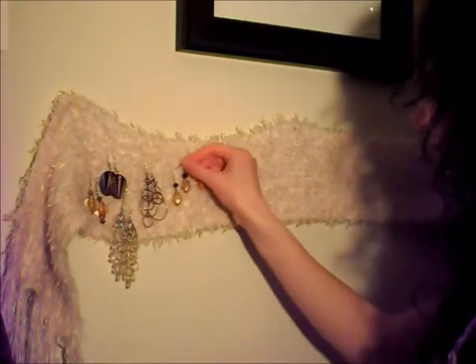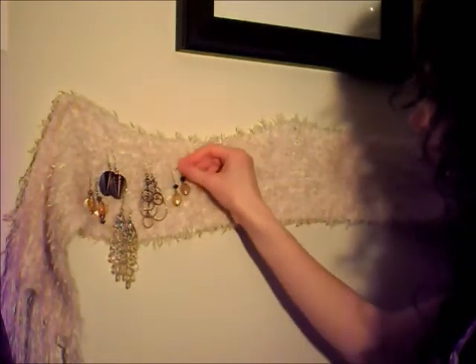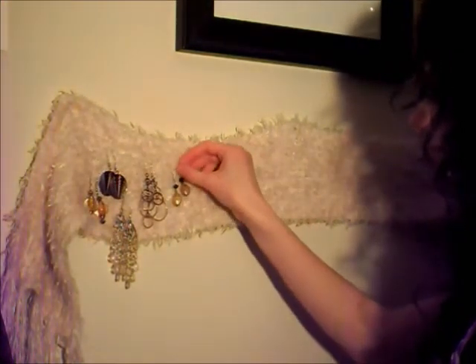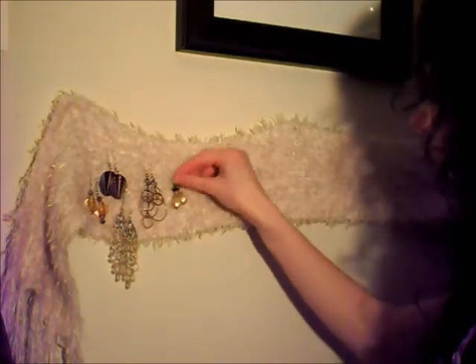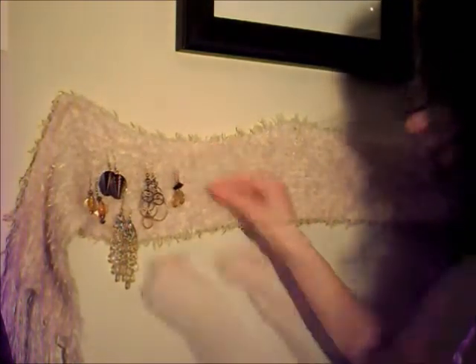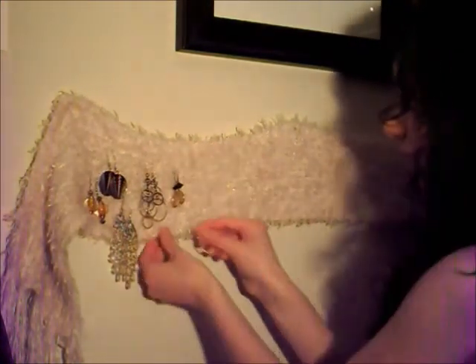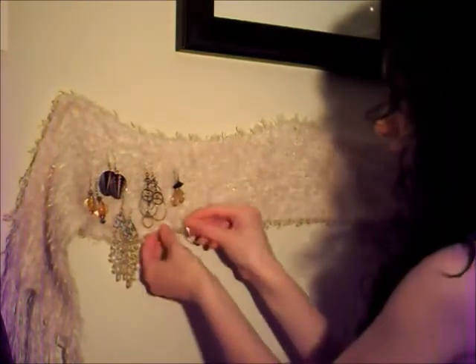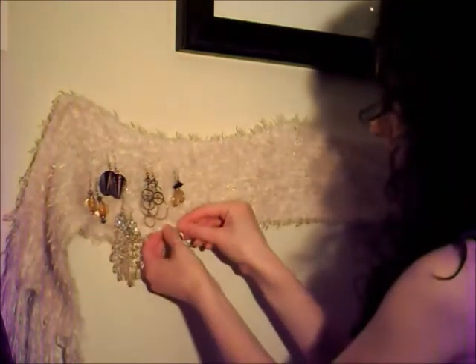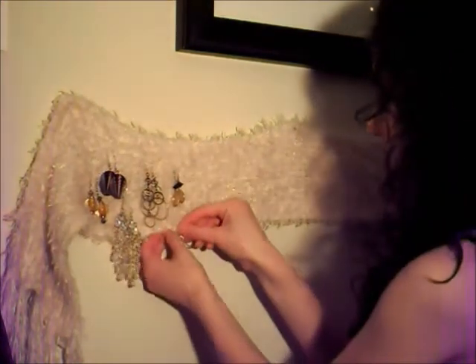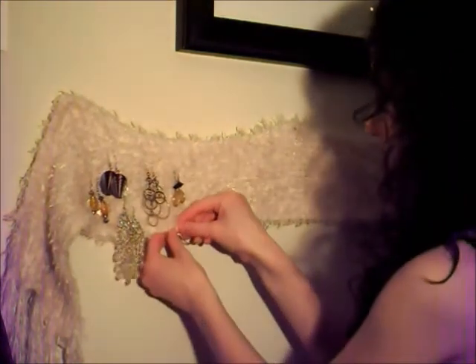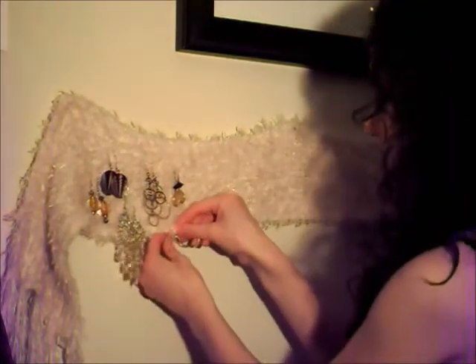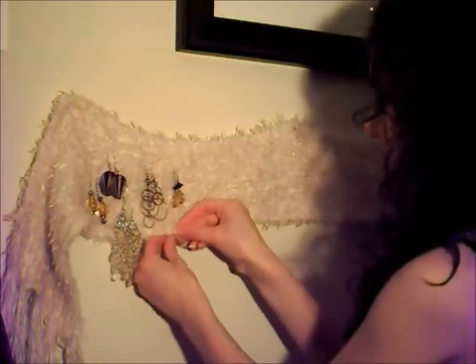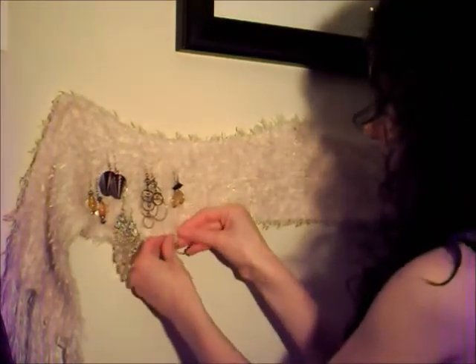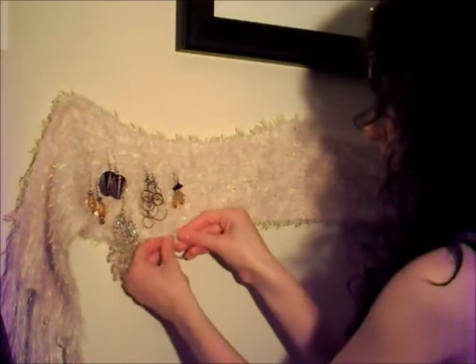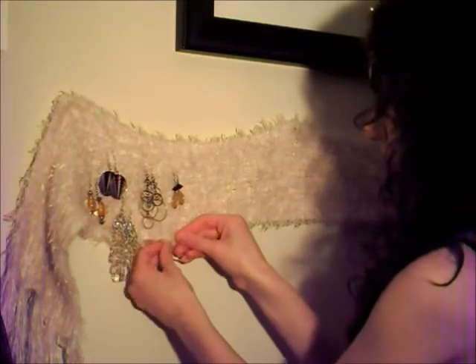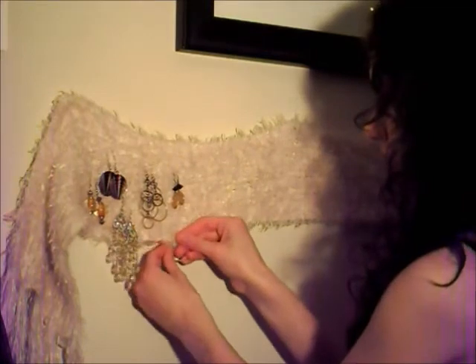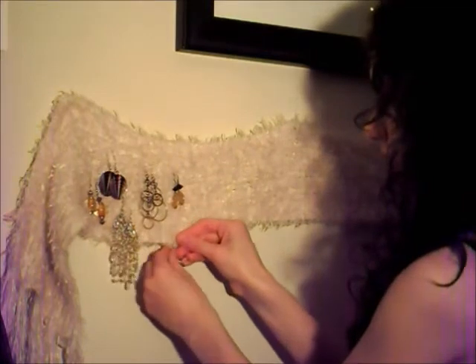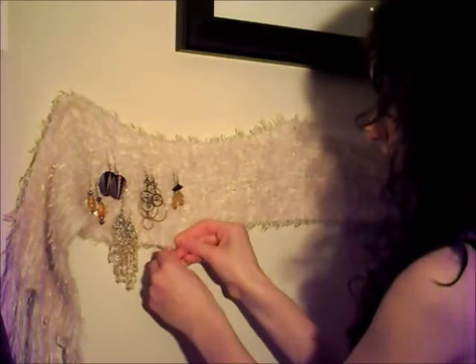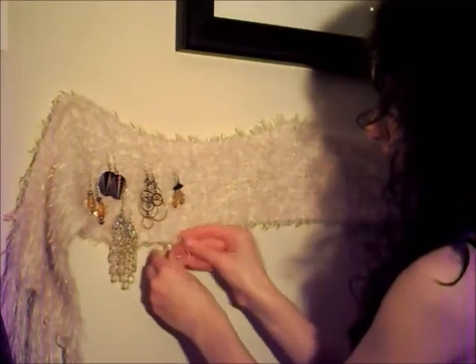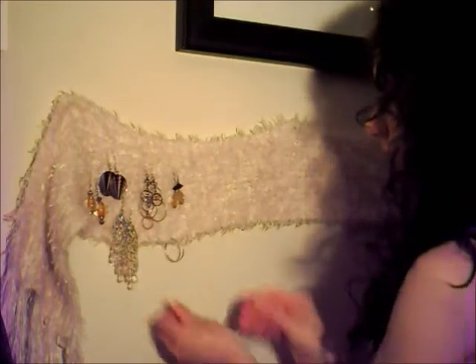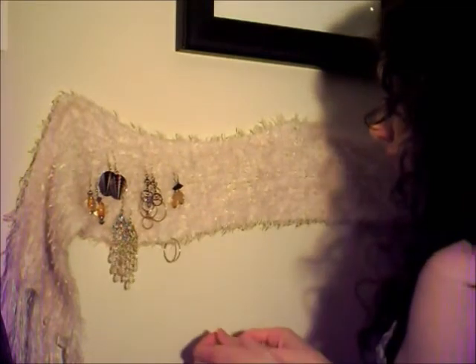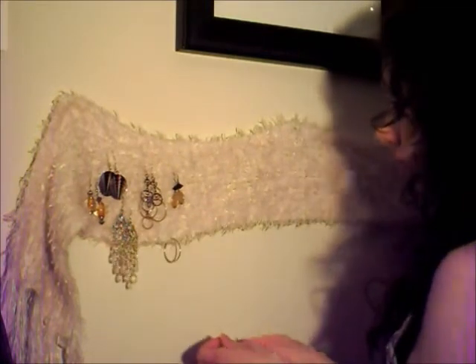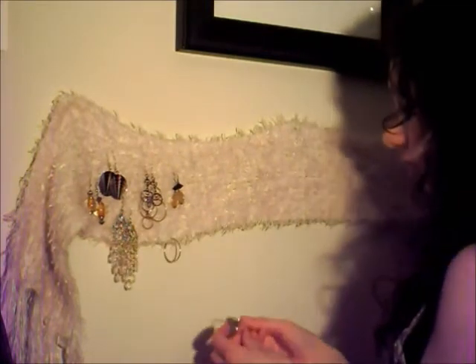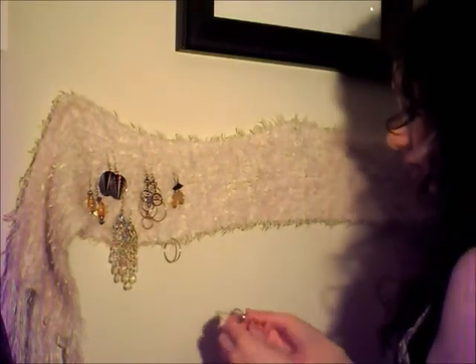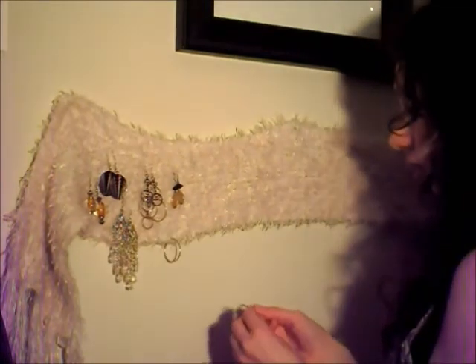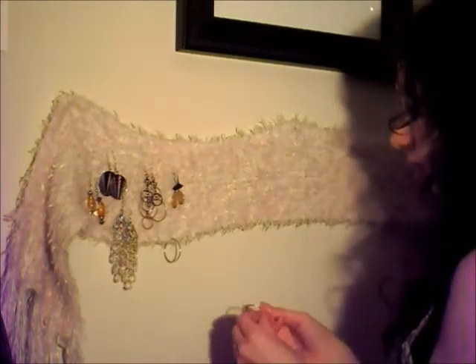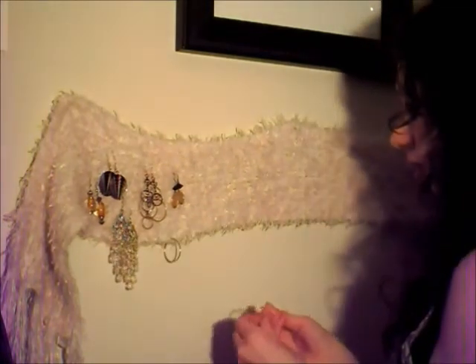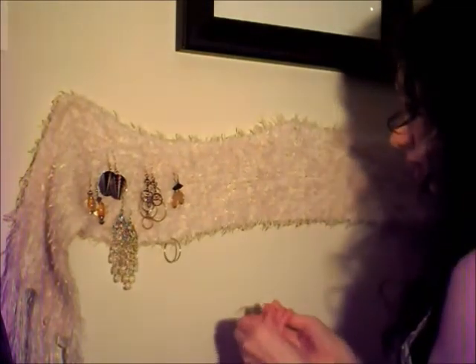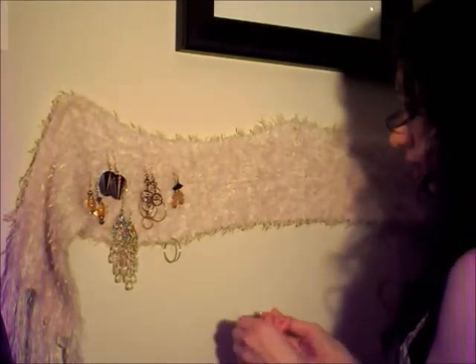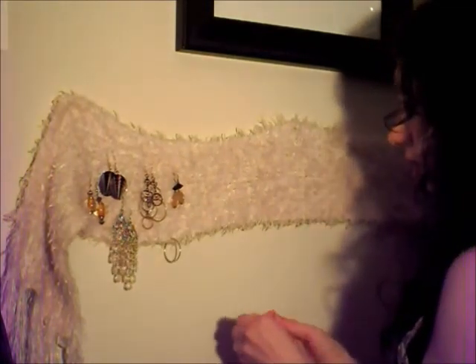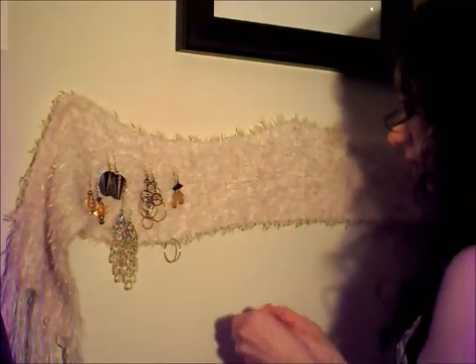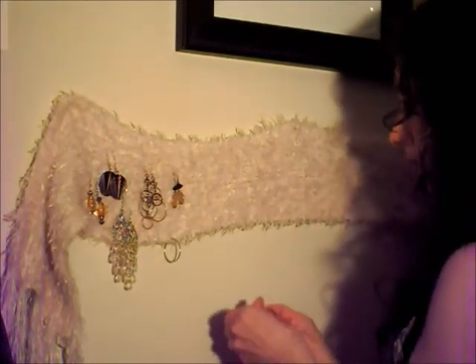You can even attach hoops along the bottom. Most earring holders won't be able to do that.